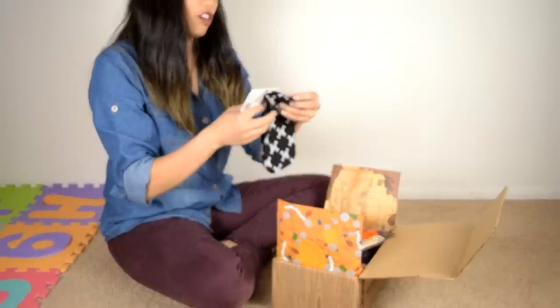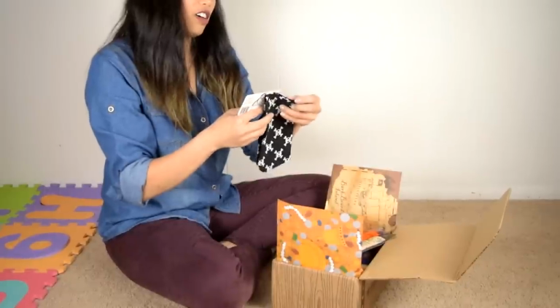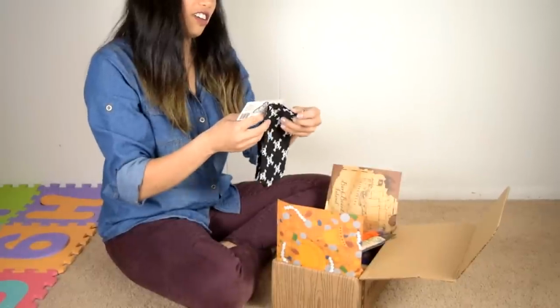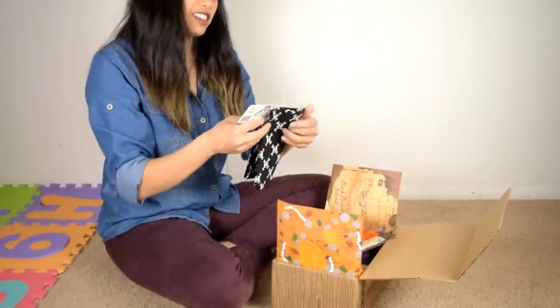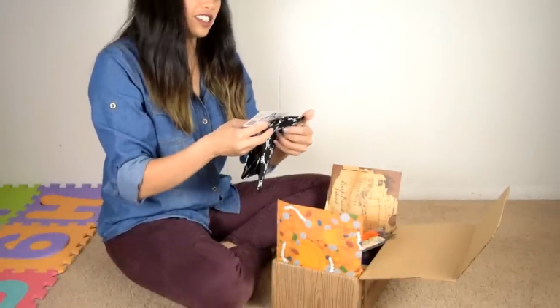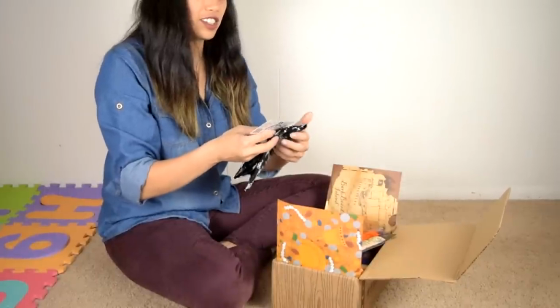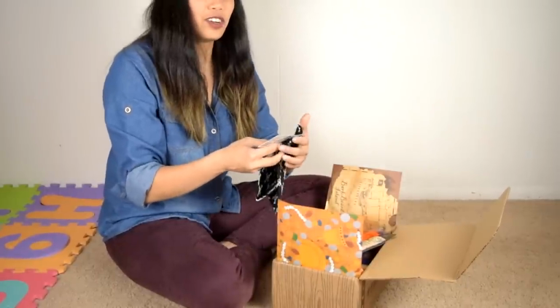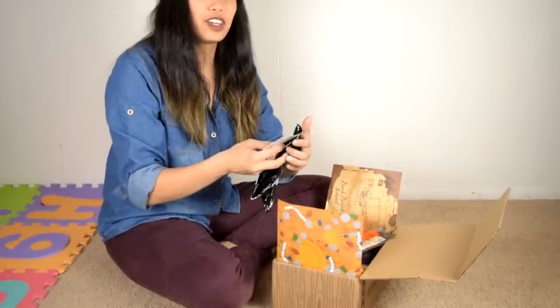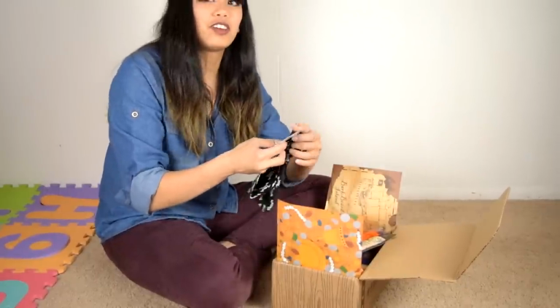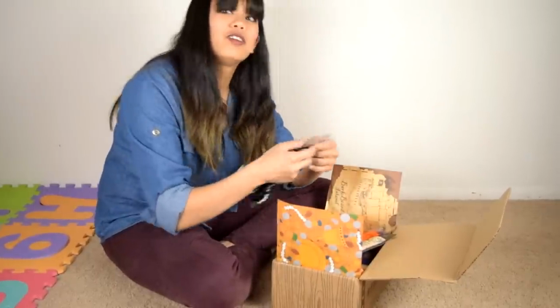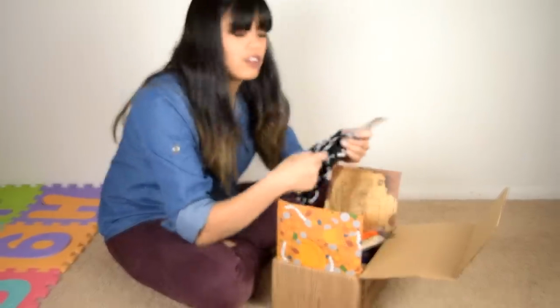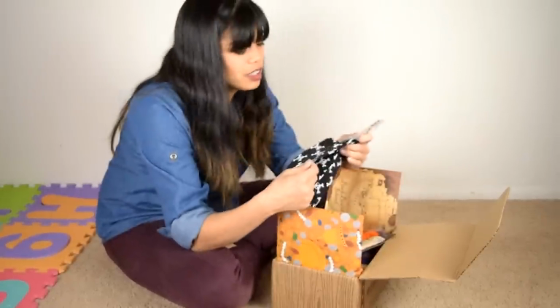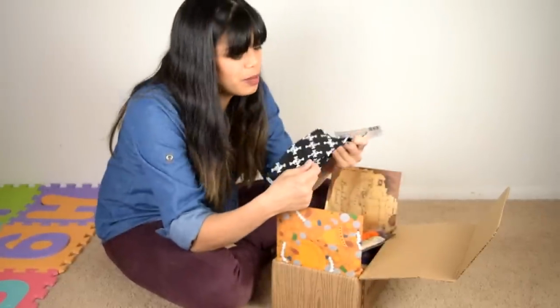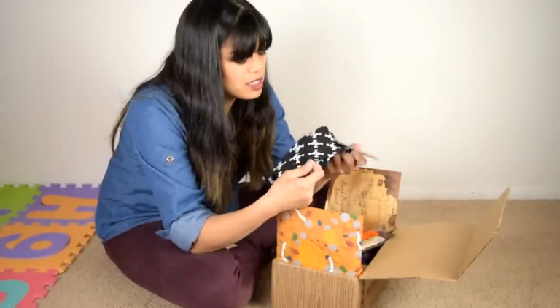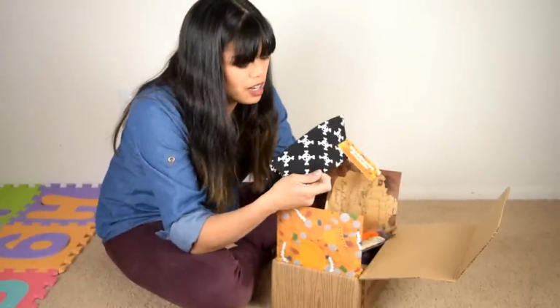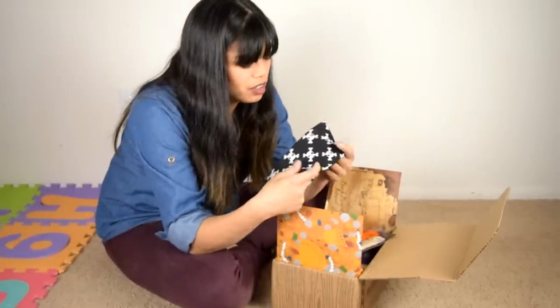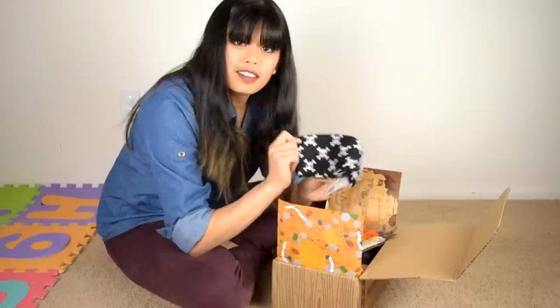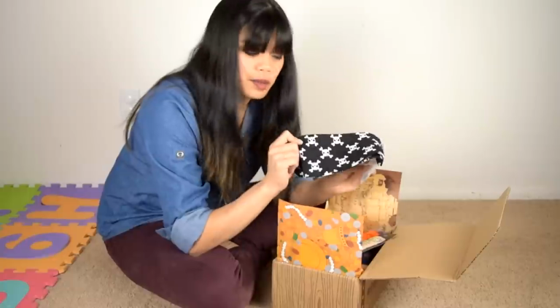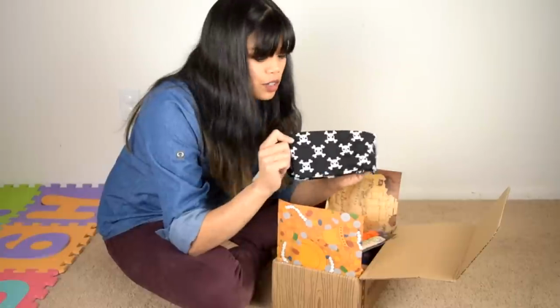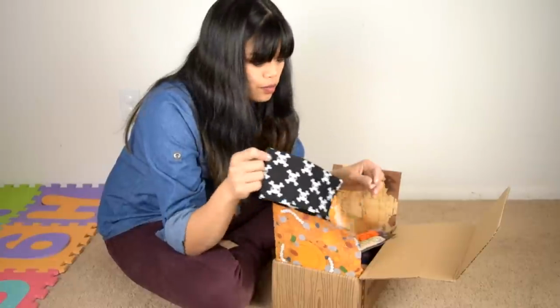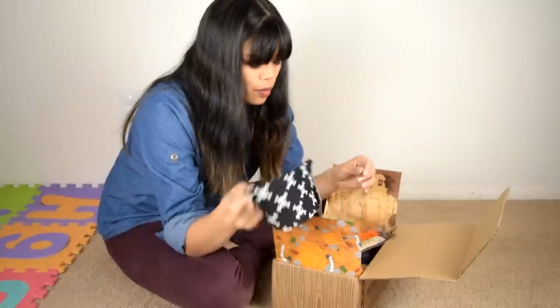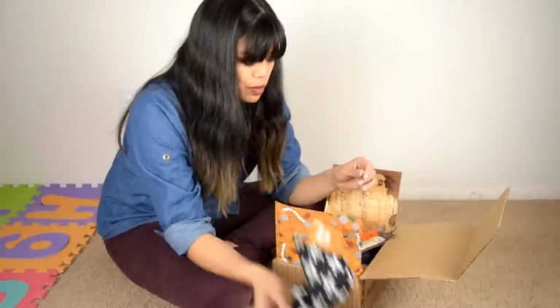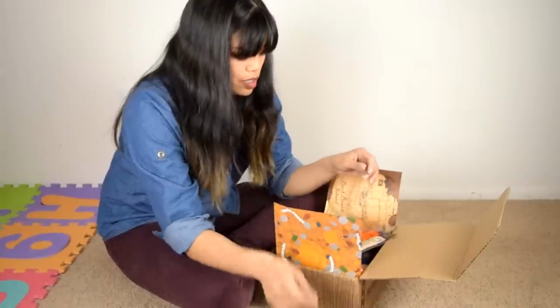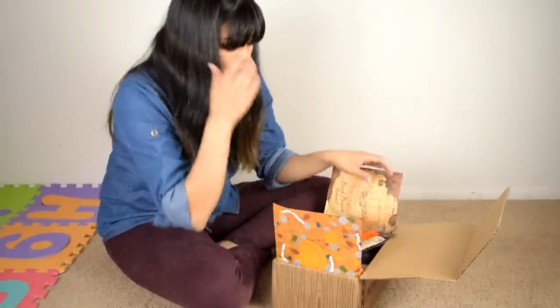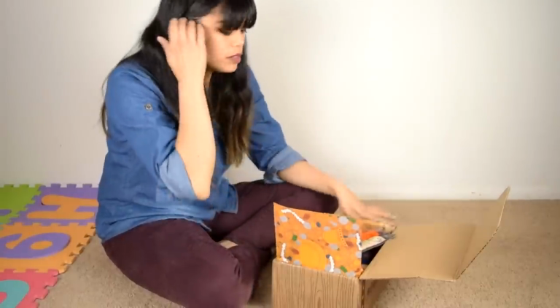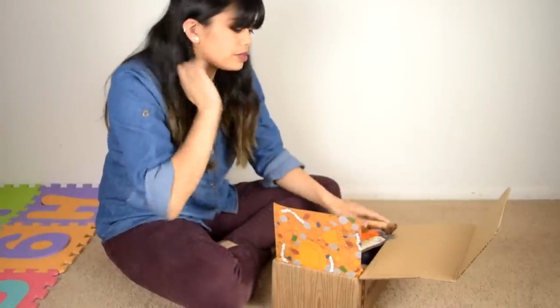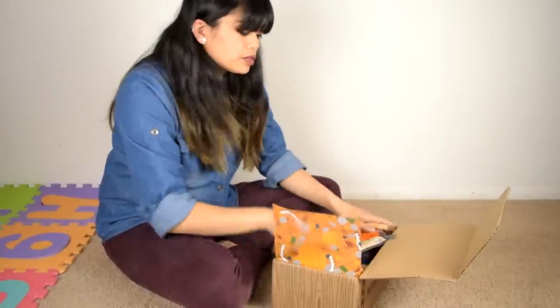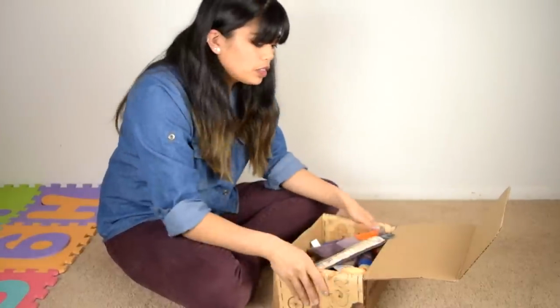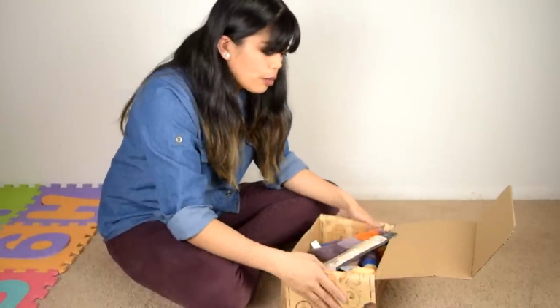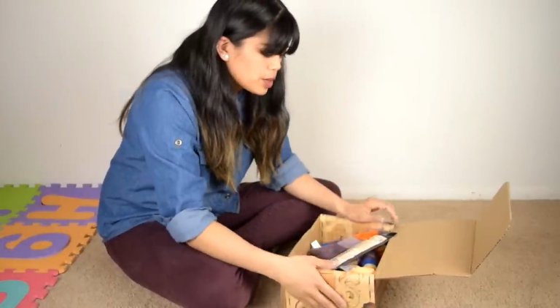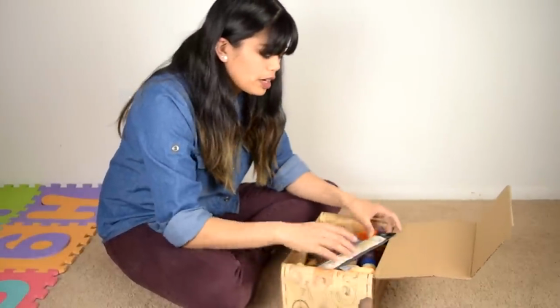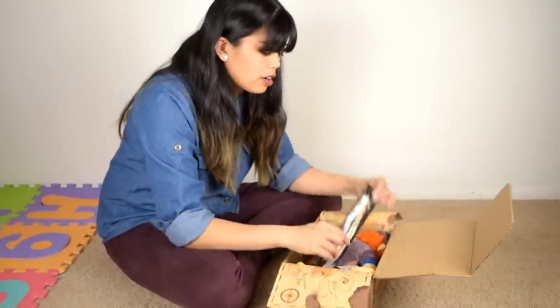This is so cute. Here's a little bandana - this is gonna be cute. I can't wait to put it on somebody. All right, what else we got in here?